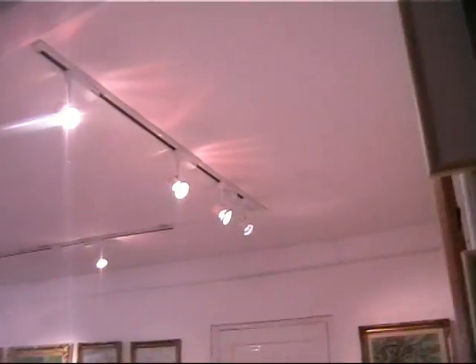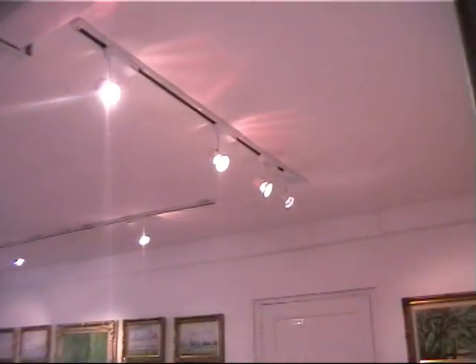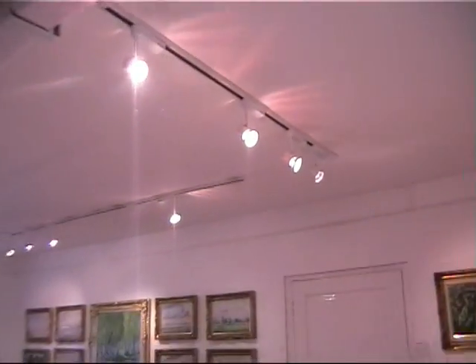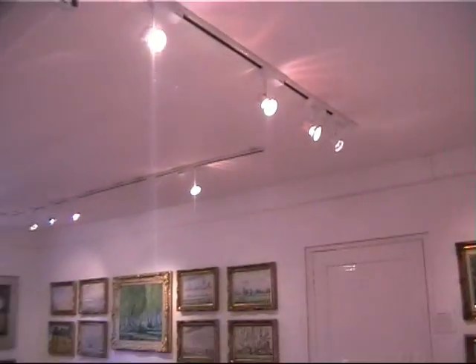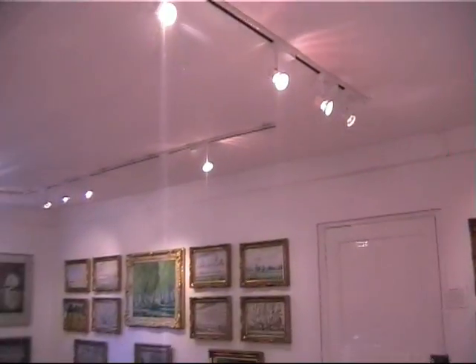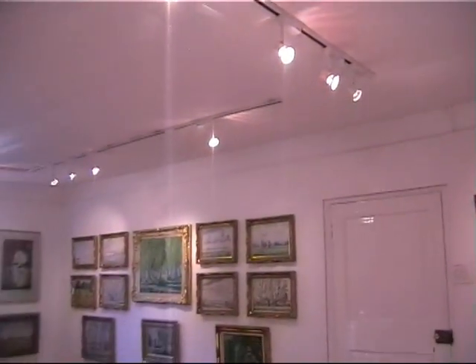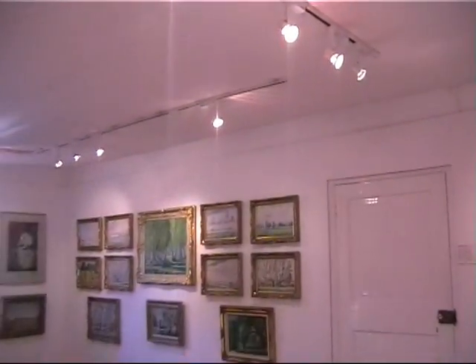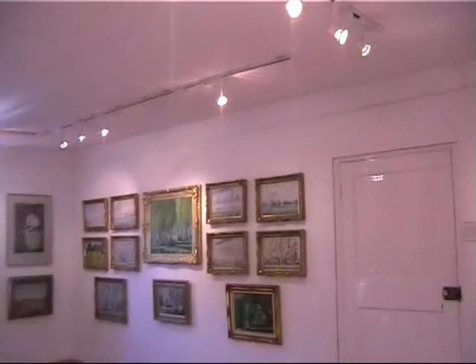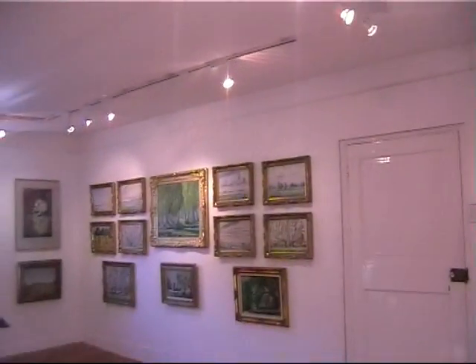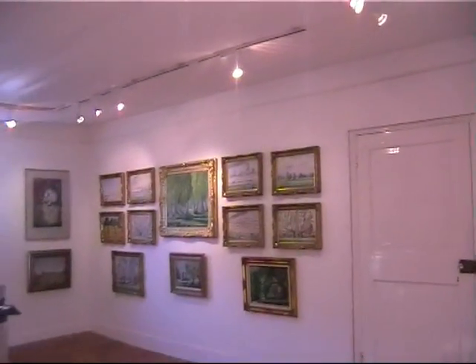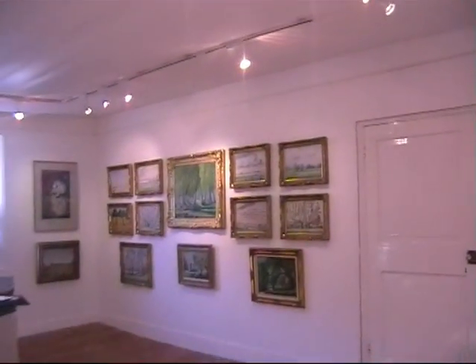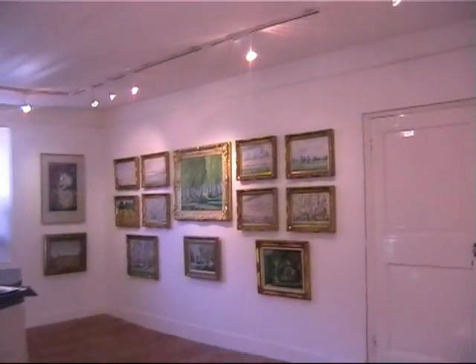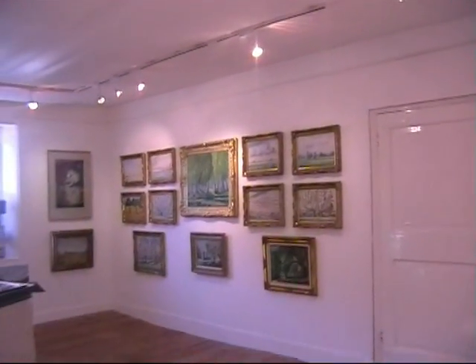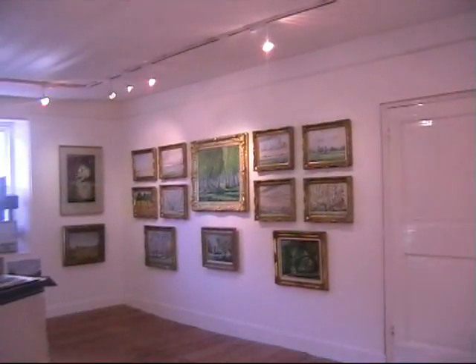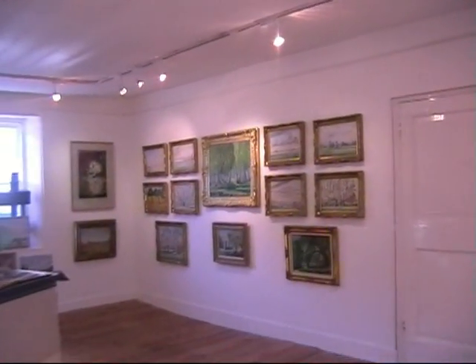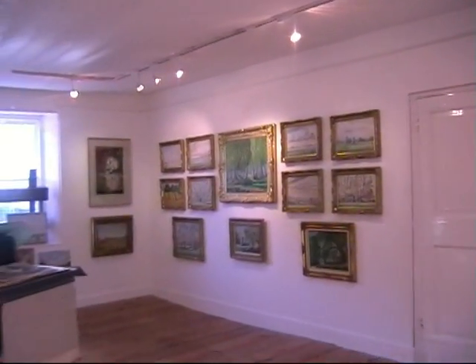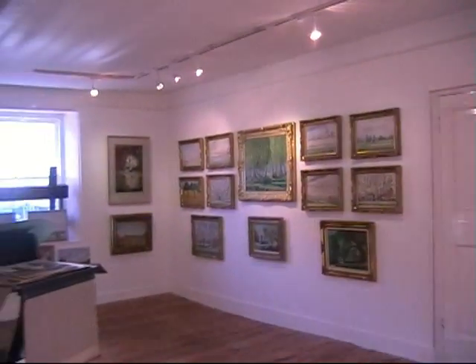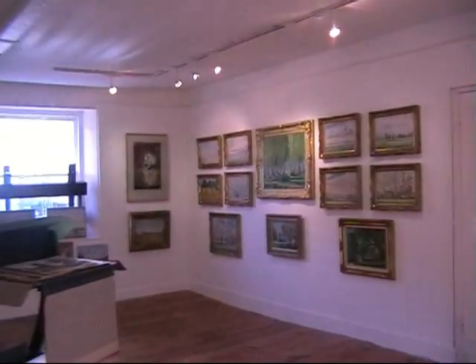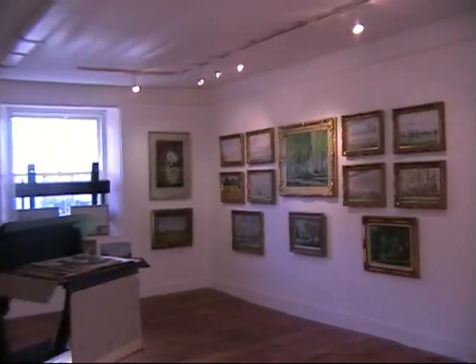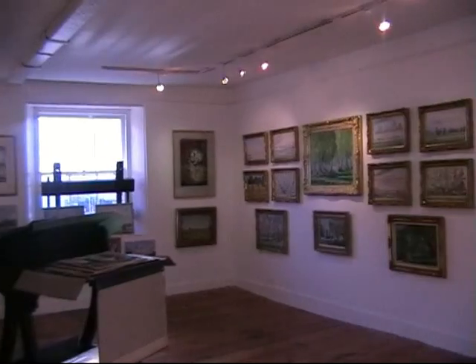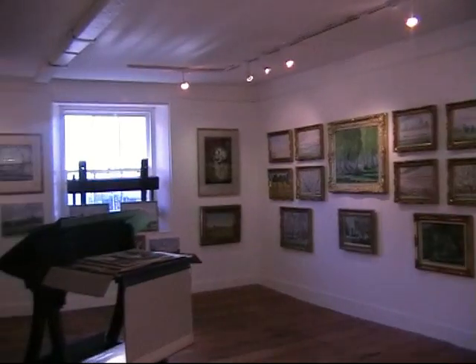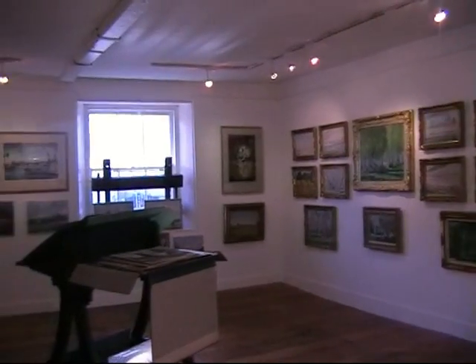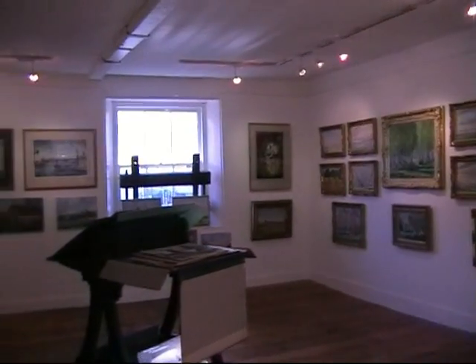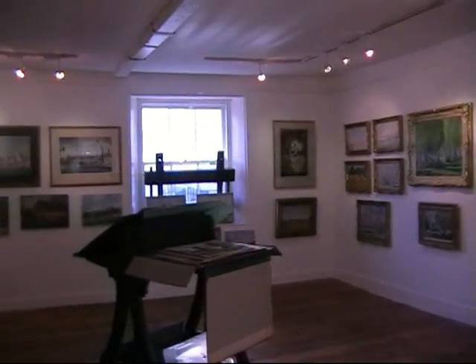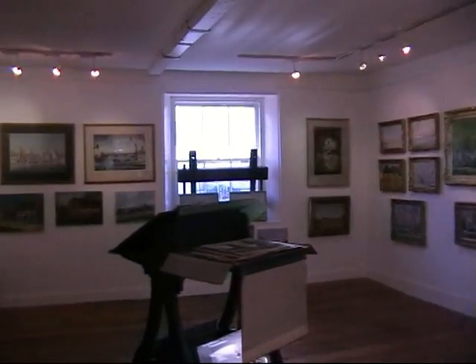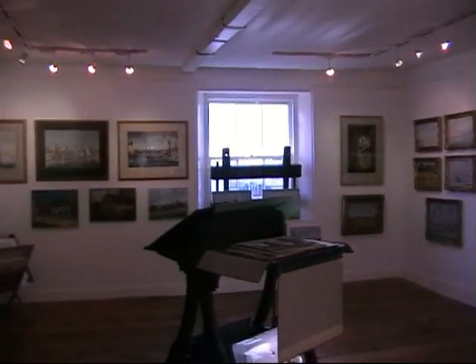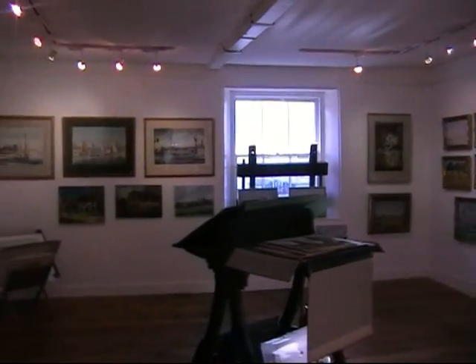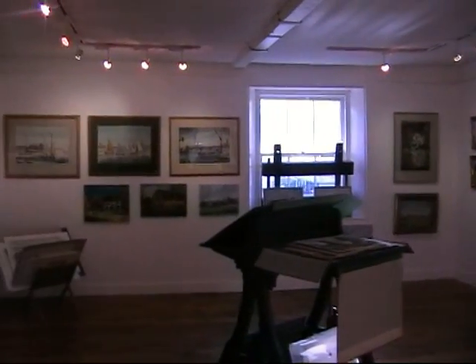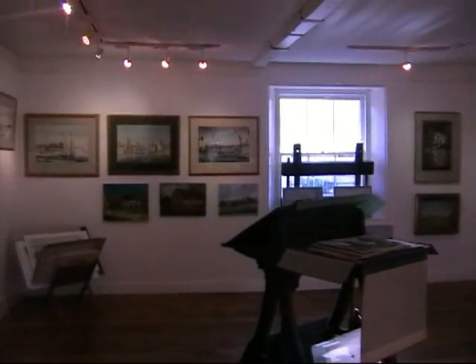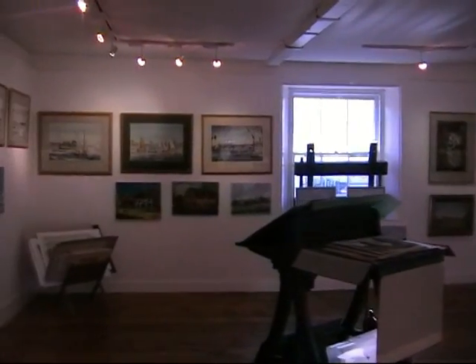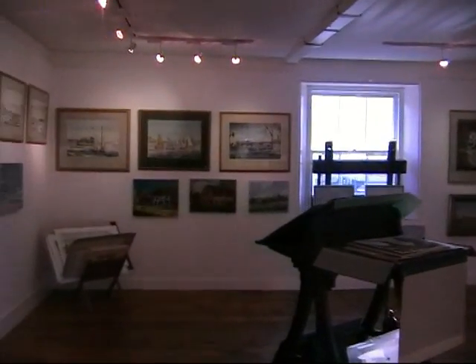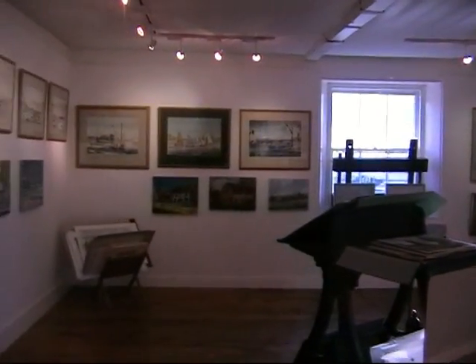So, an exhibition of Geoffrey Richardson's work.